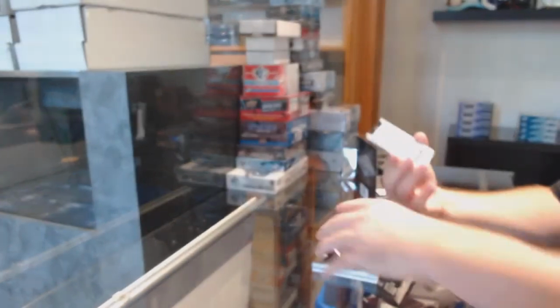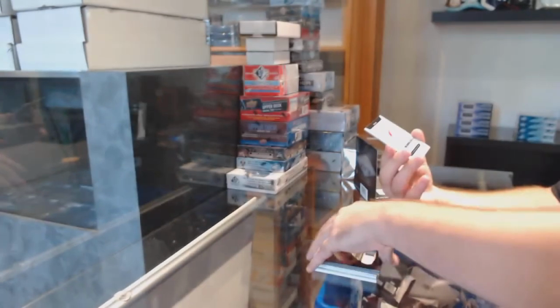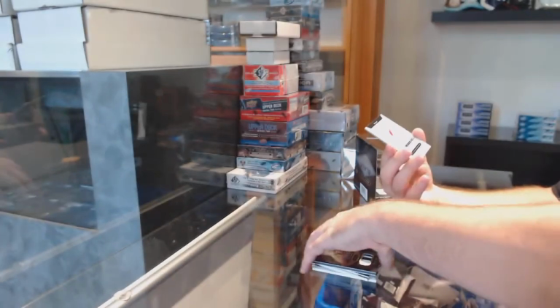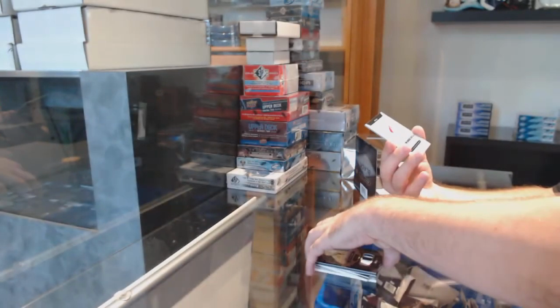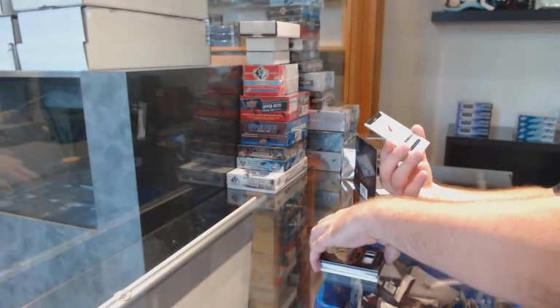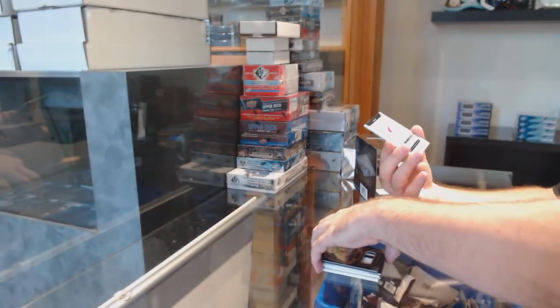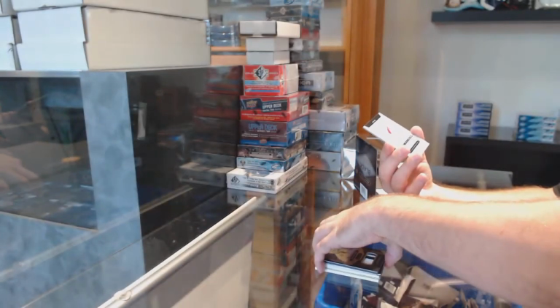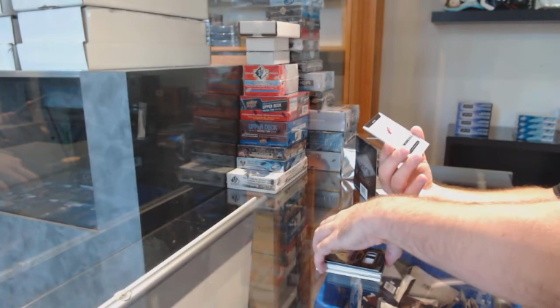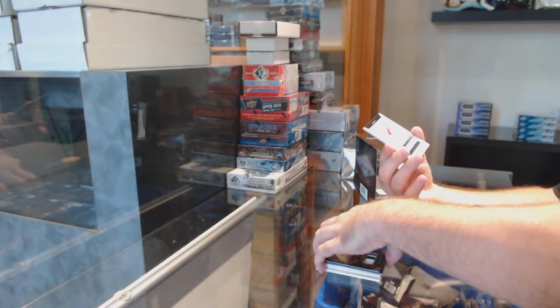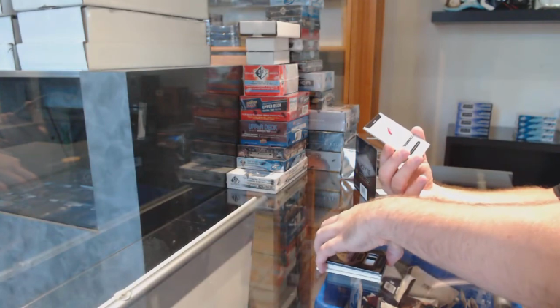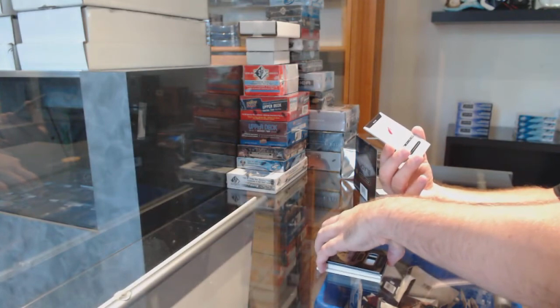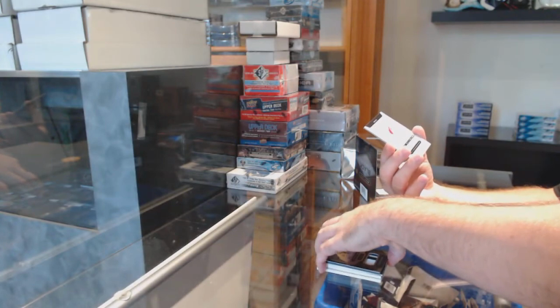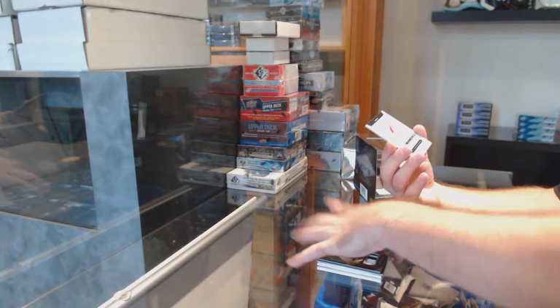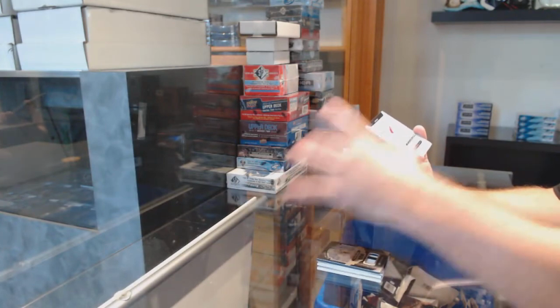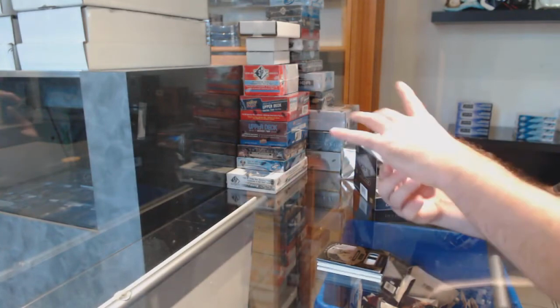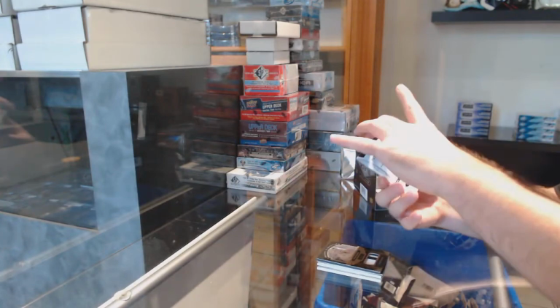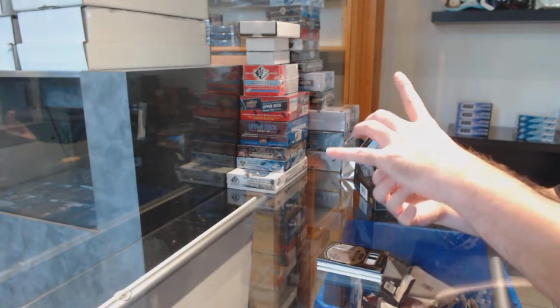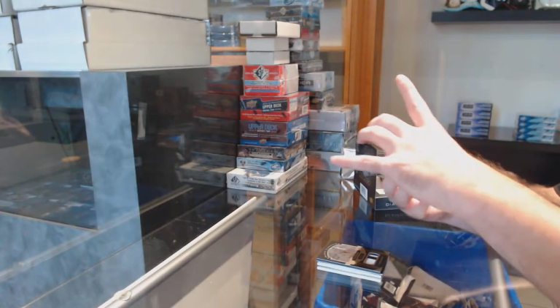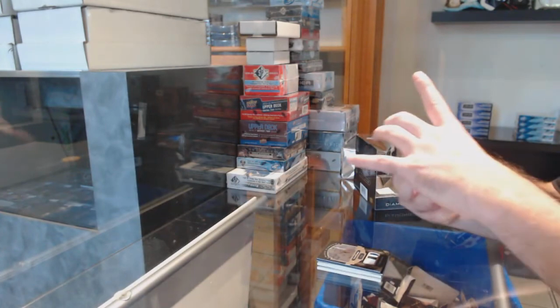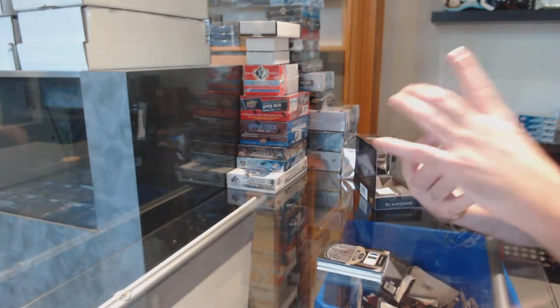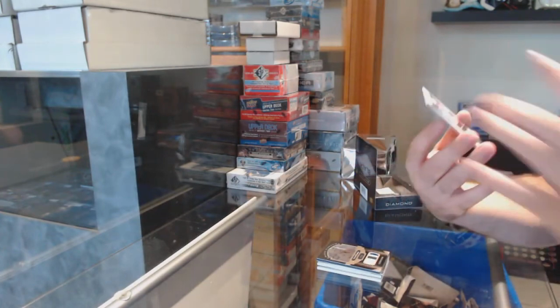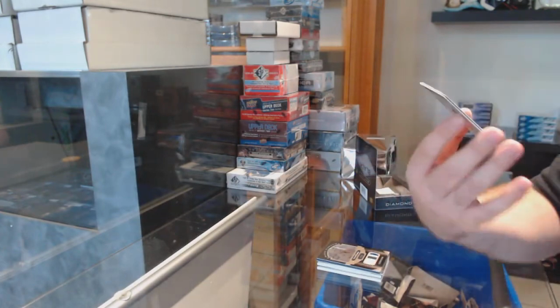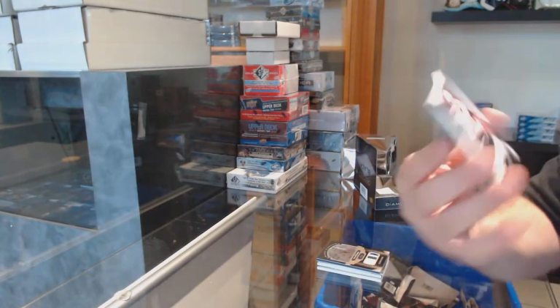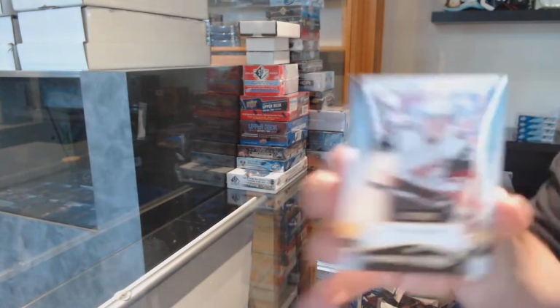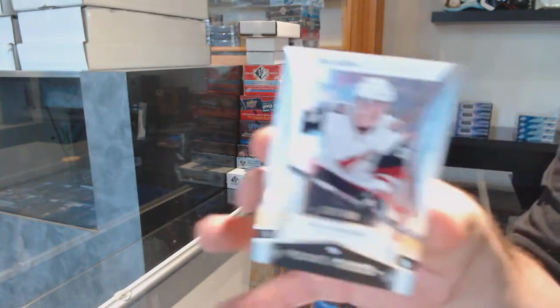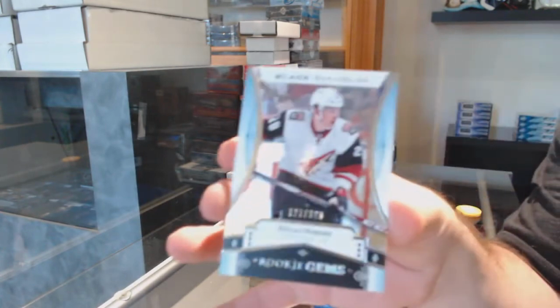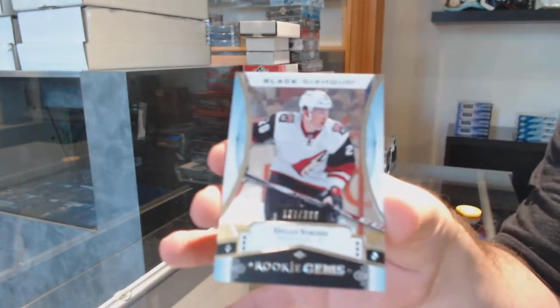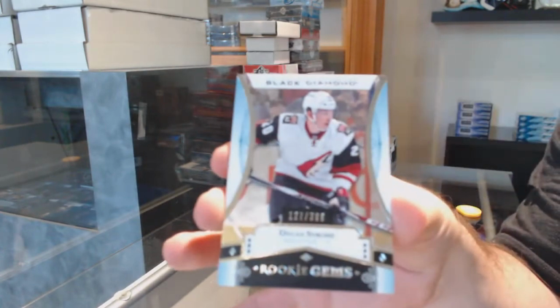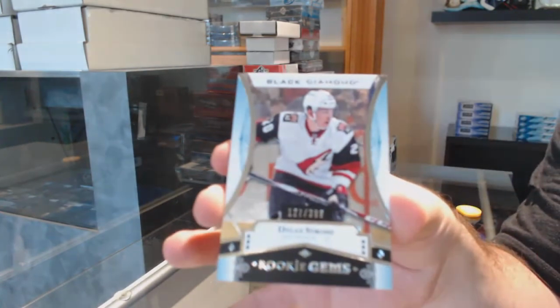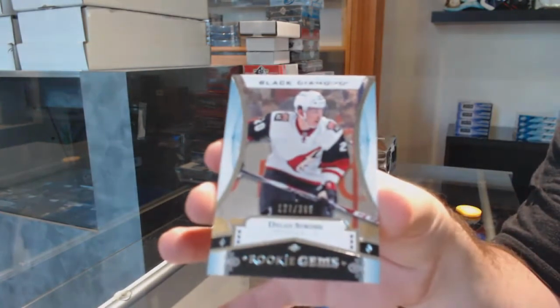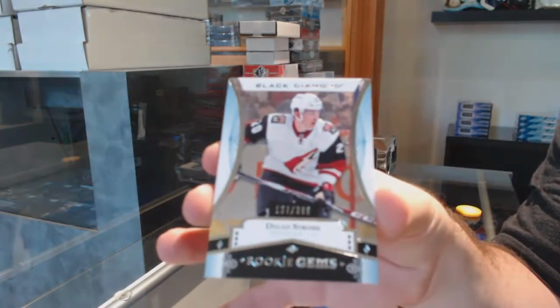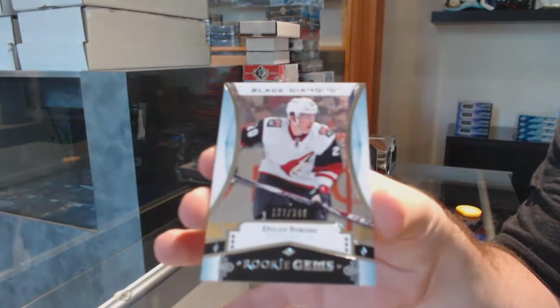And we've got our rookie gems for the Coyotes, the $3.99 — Dylan Strong.